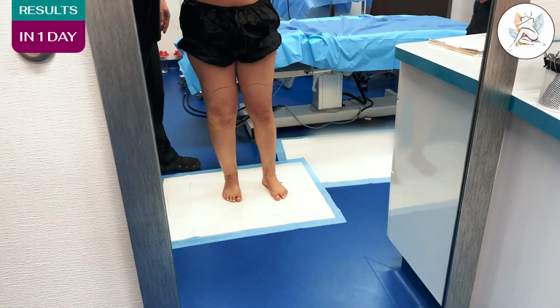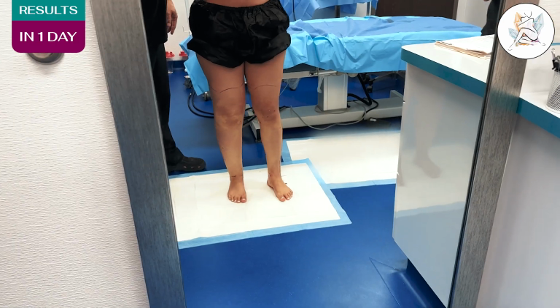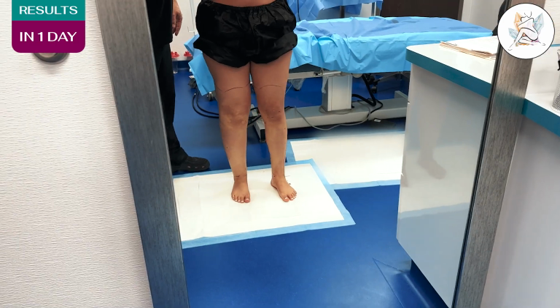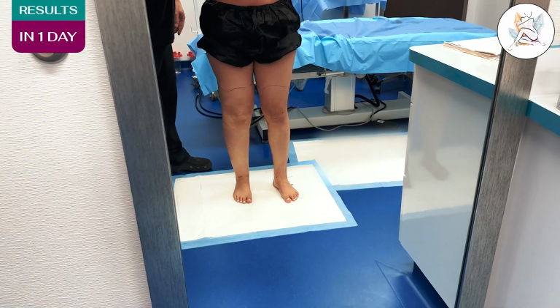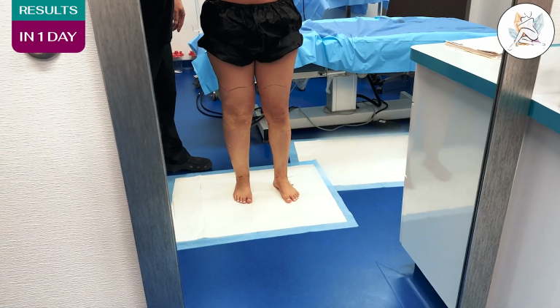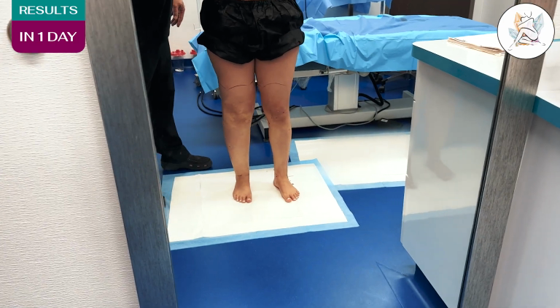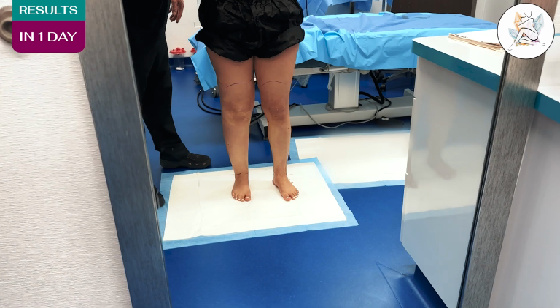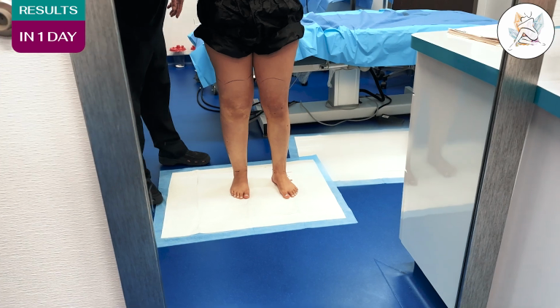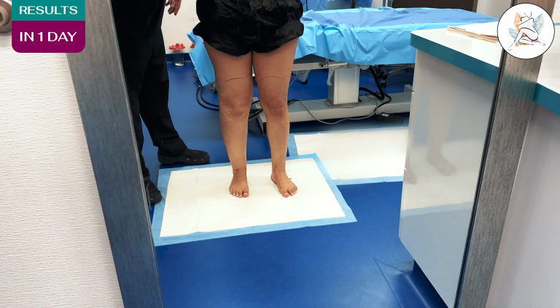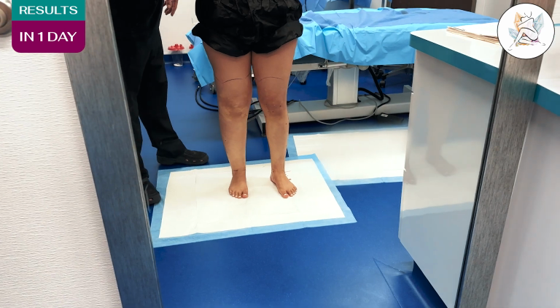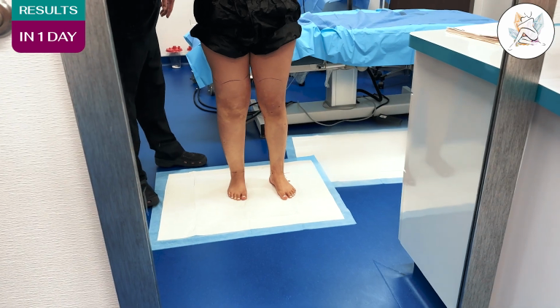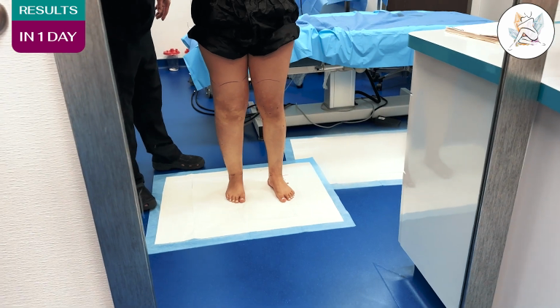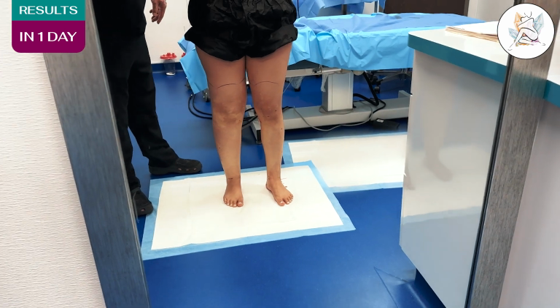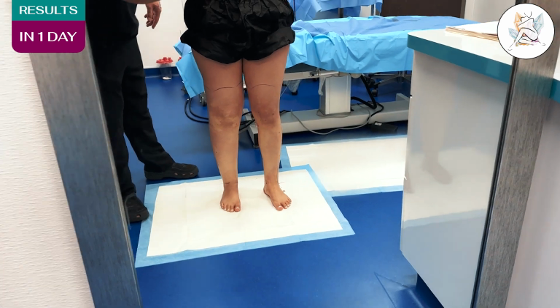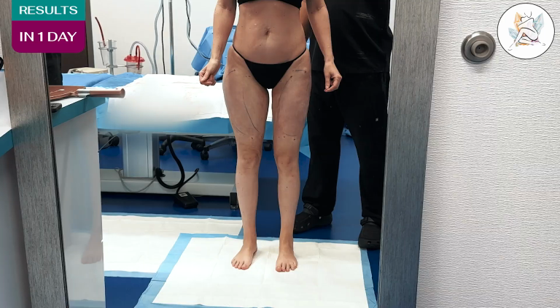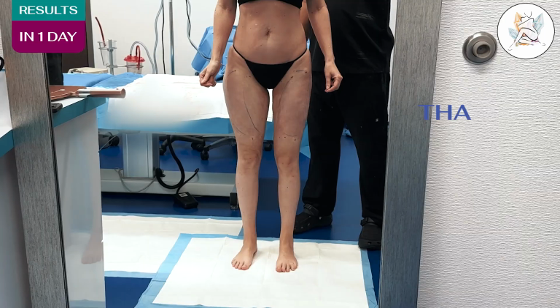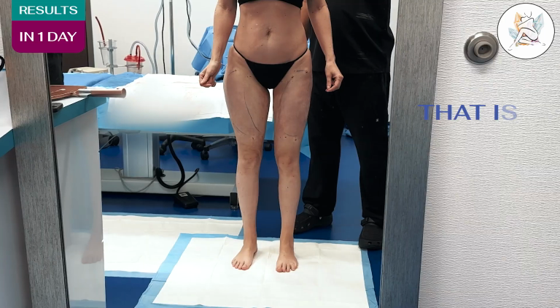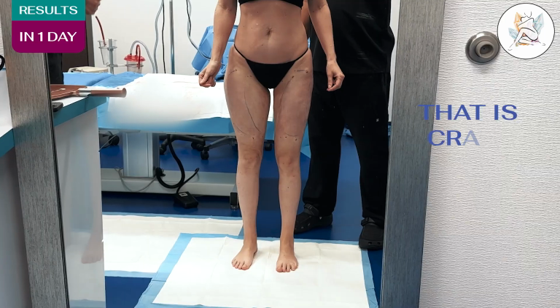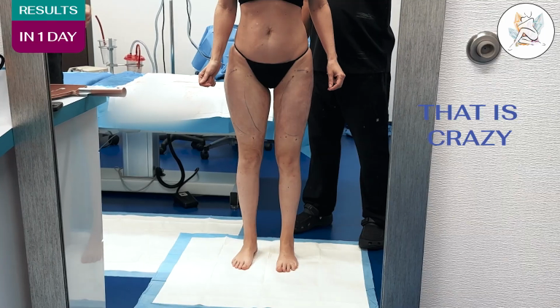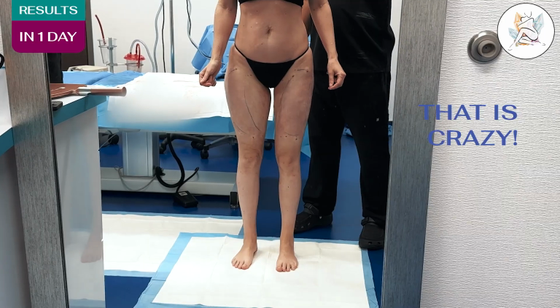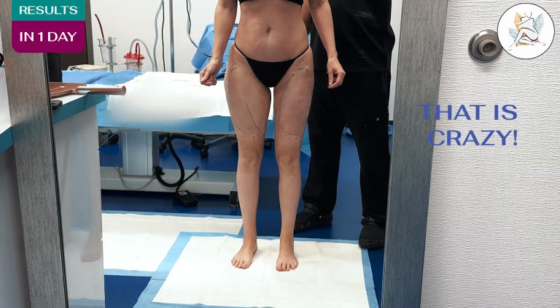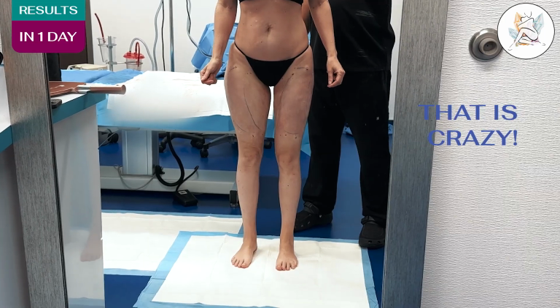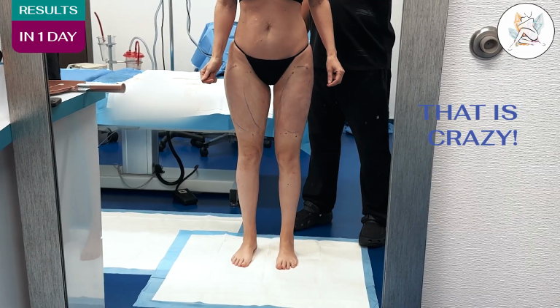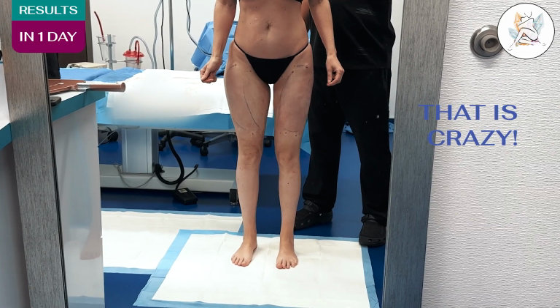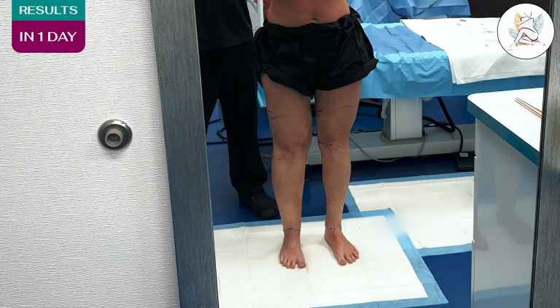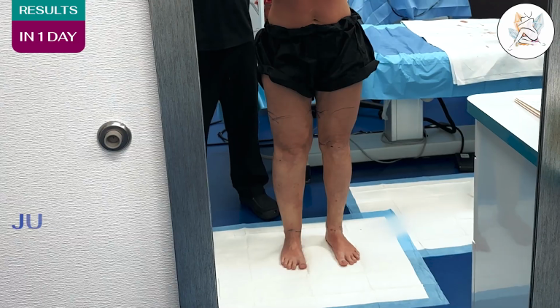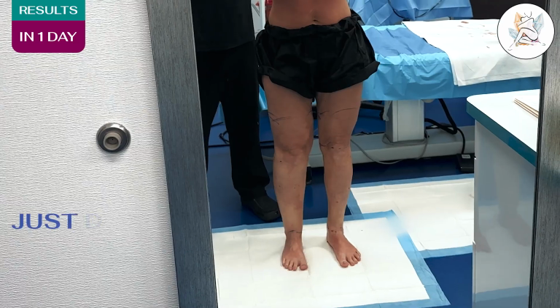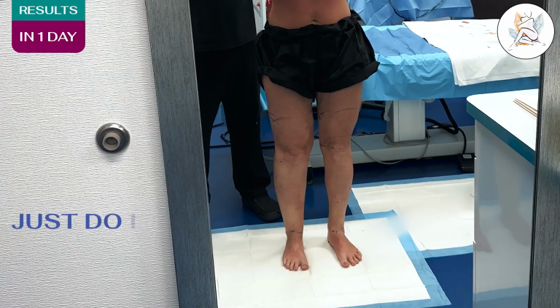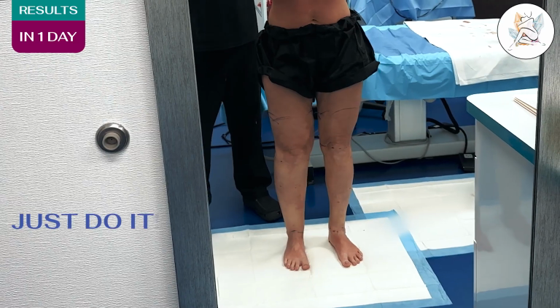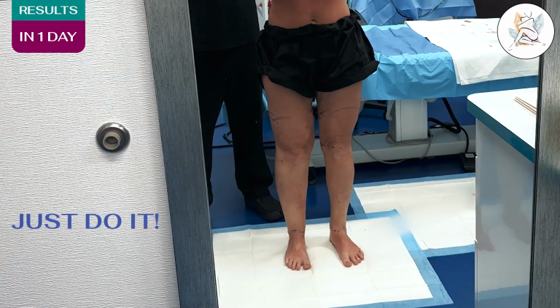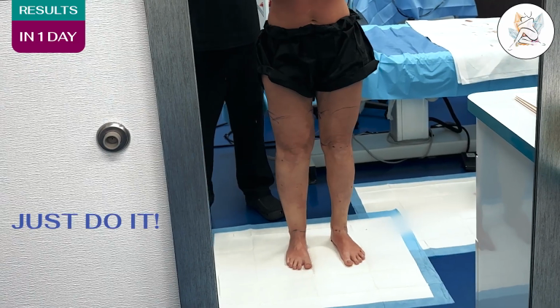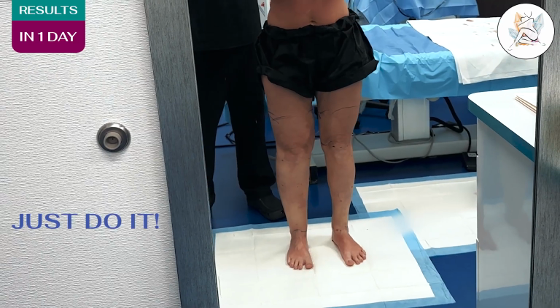I didn't think it would look like this. That is crazy. If you're not sure, just do it.